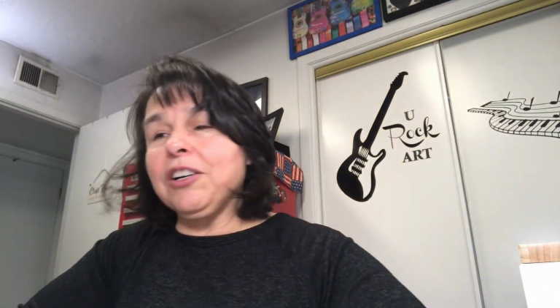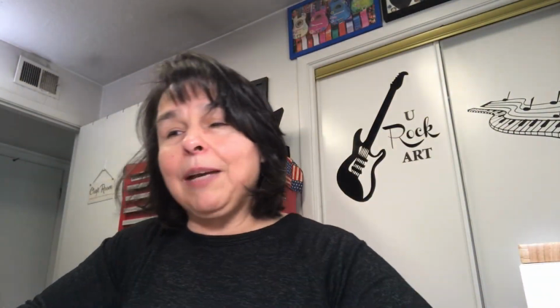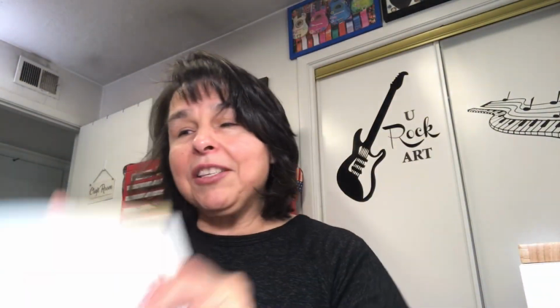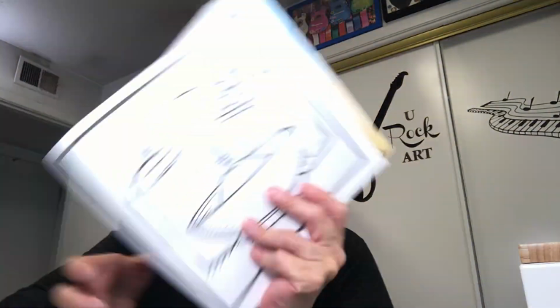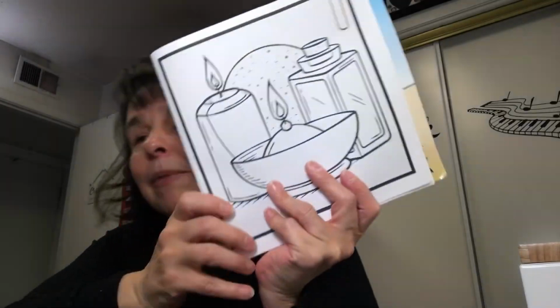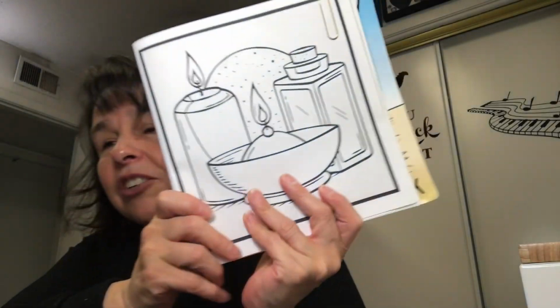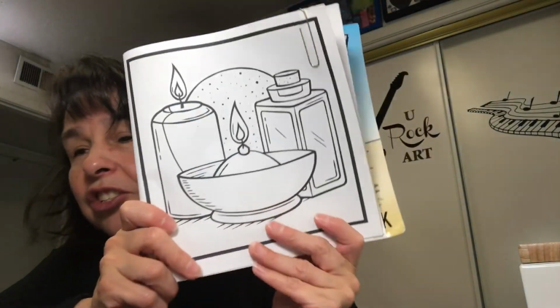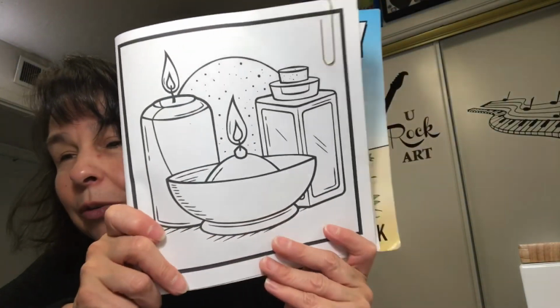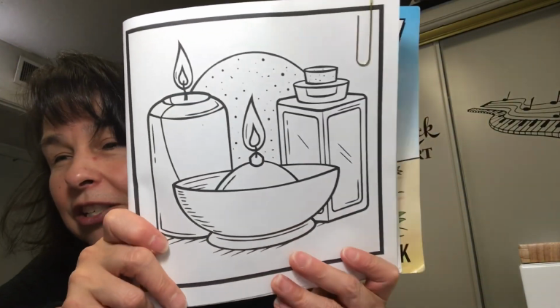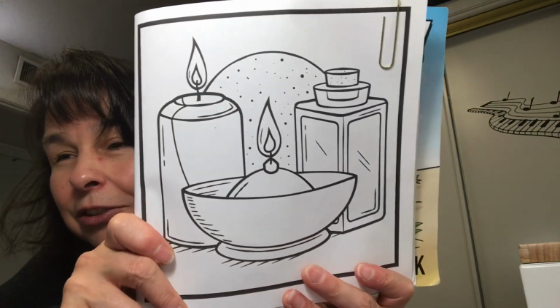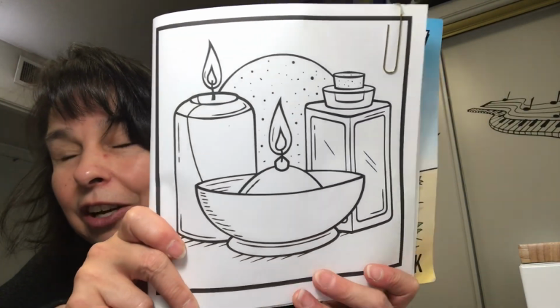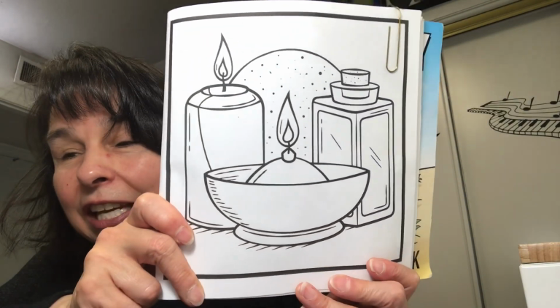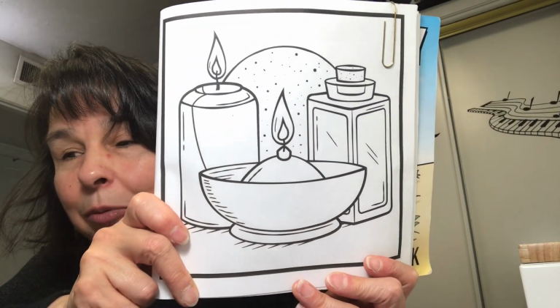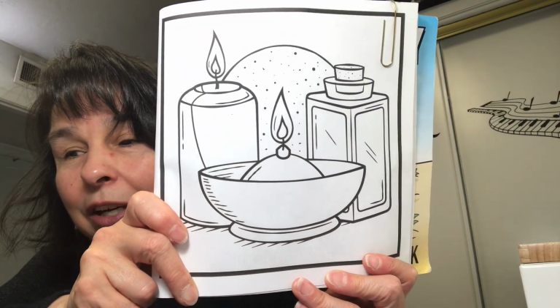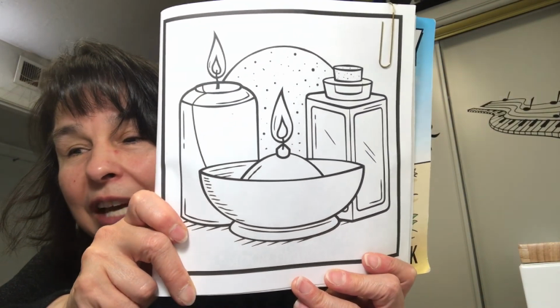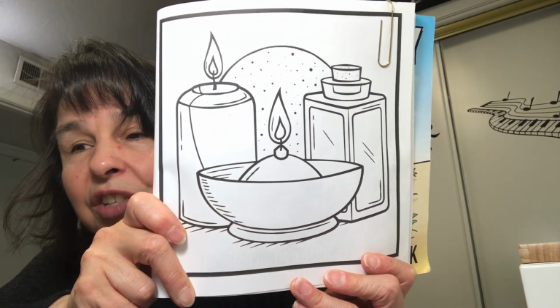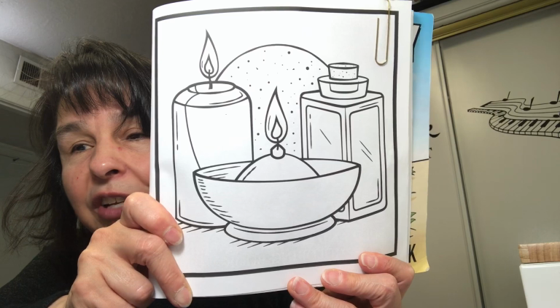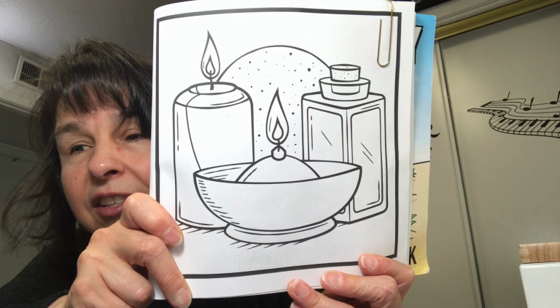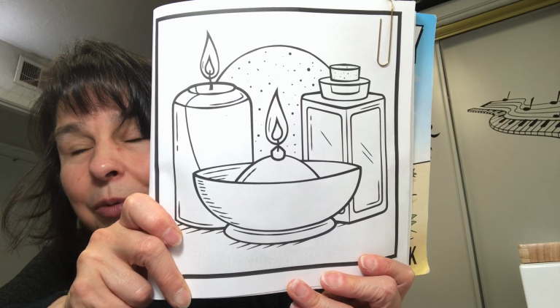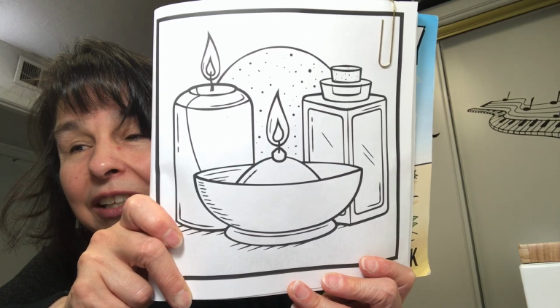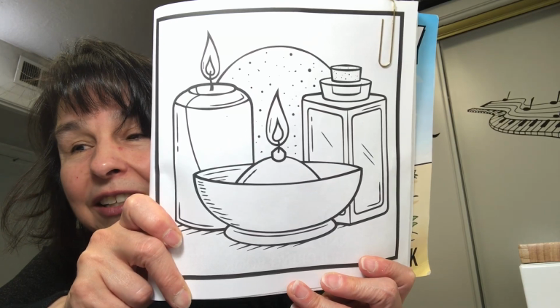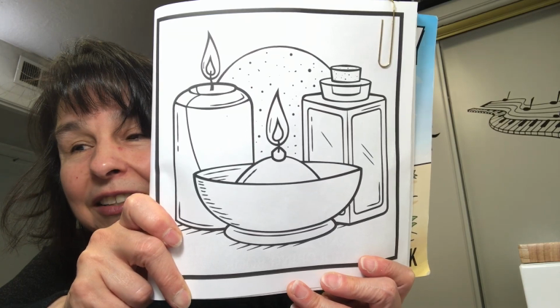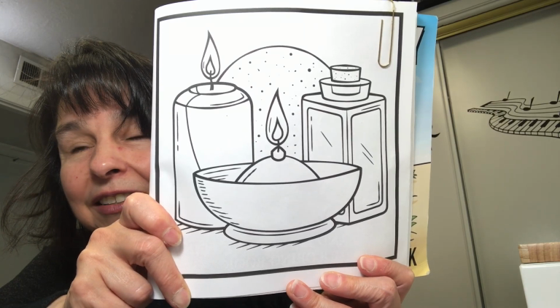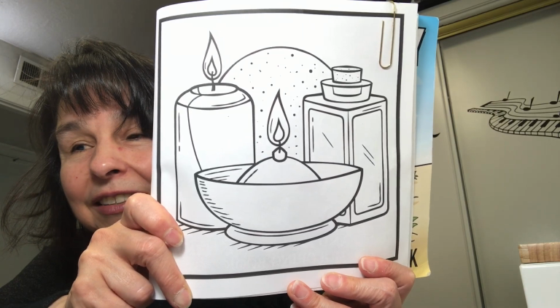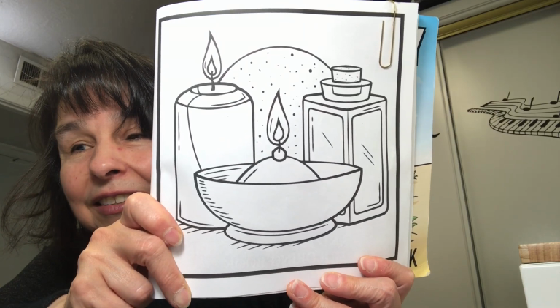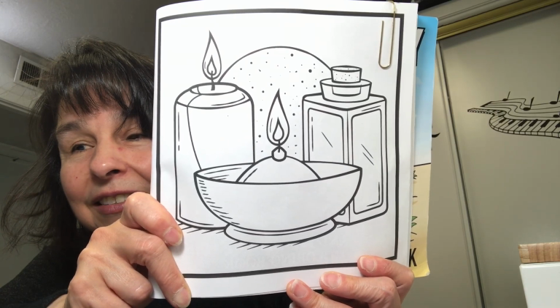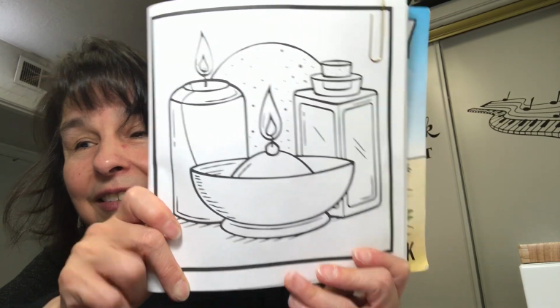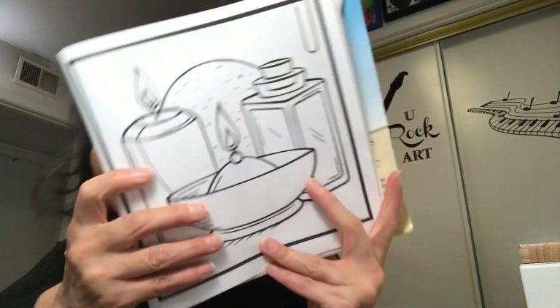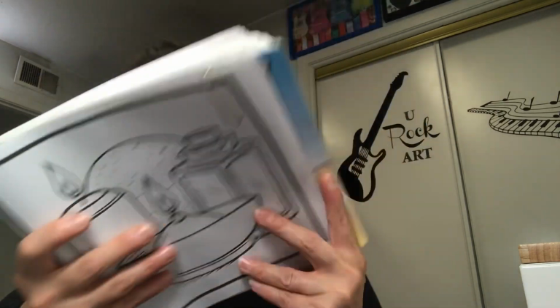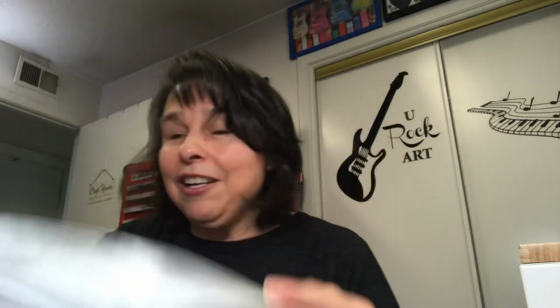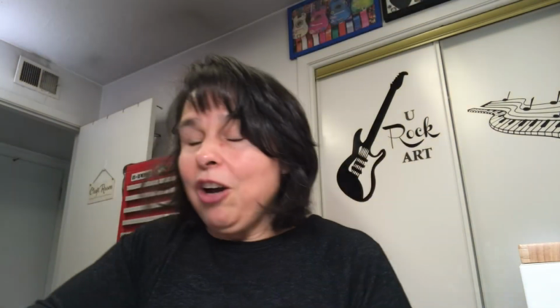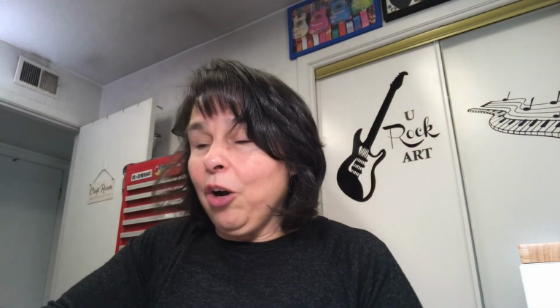I was really happy with how that page turned out! And here is the page for next week — there we go, that's next week's page.